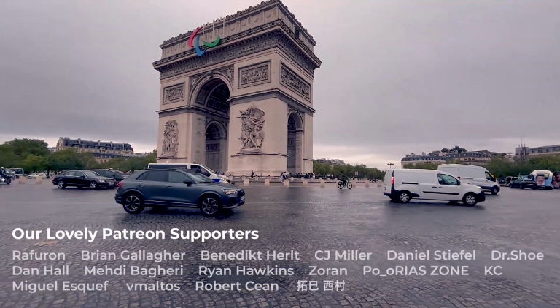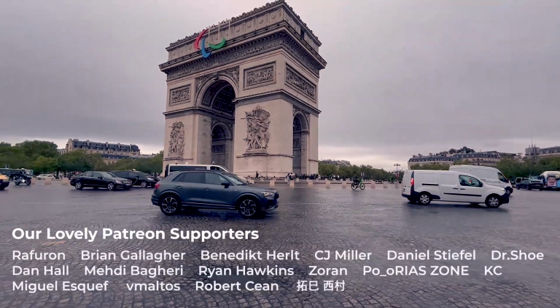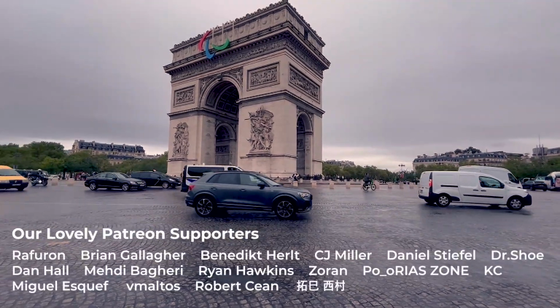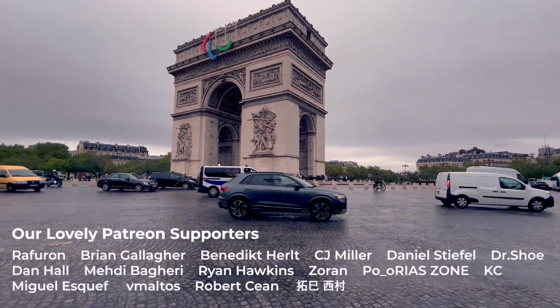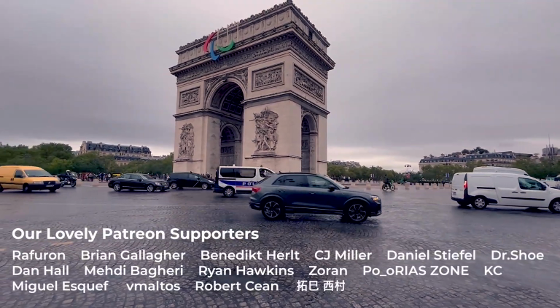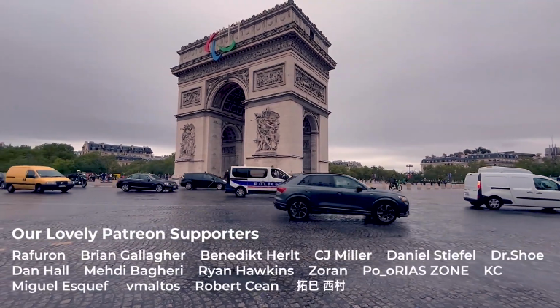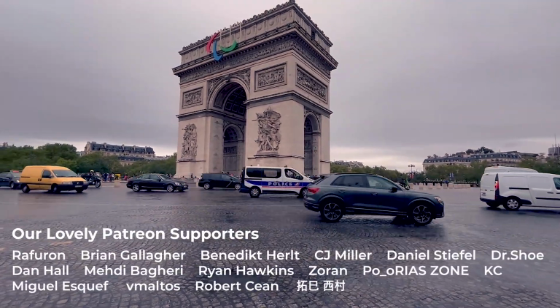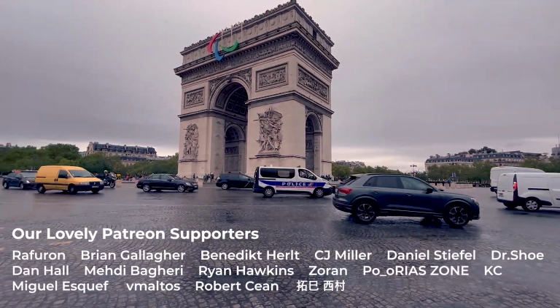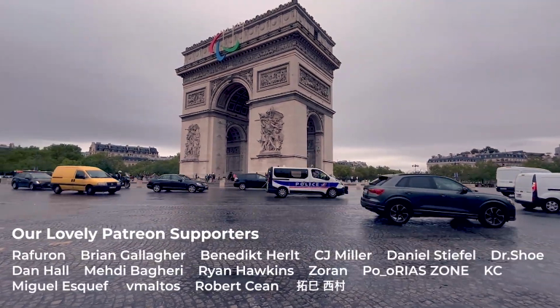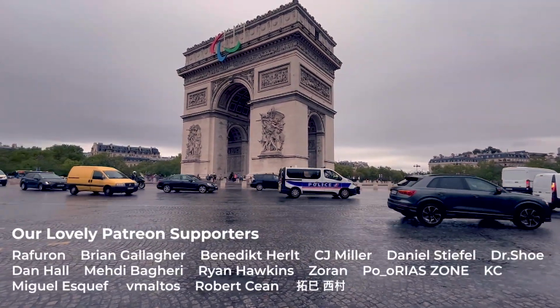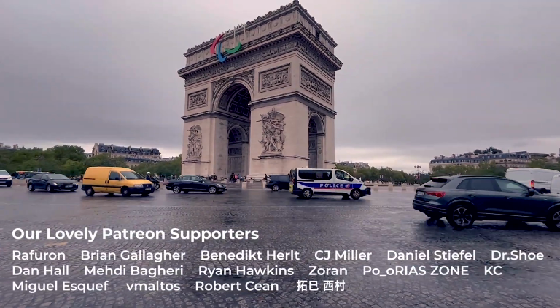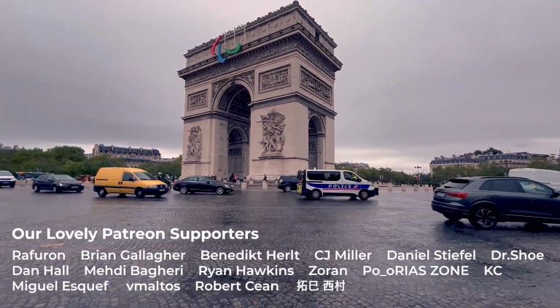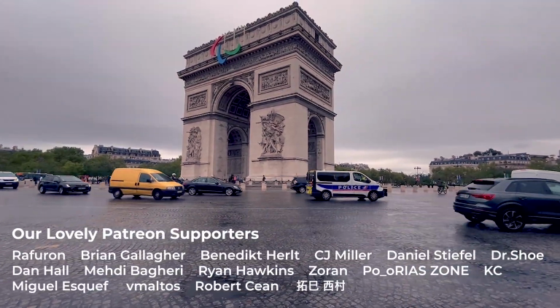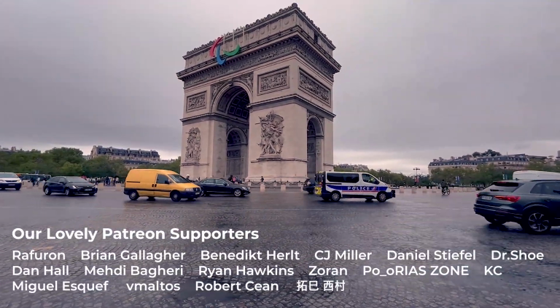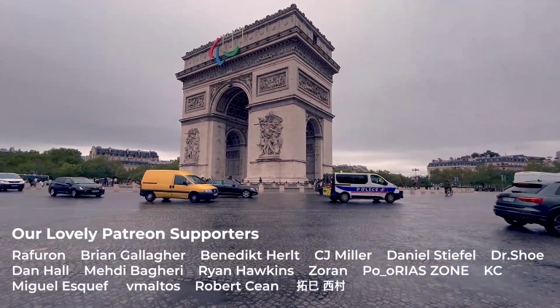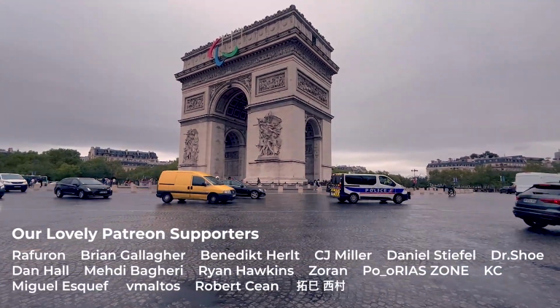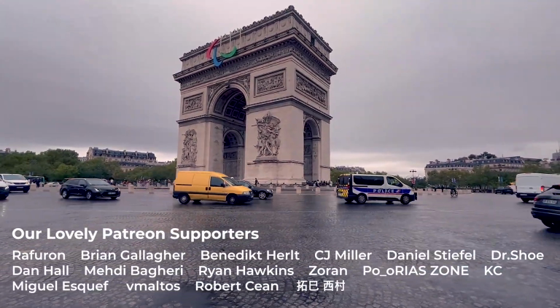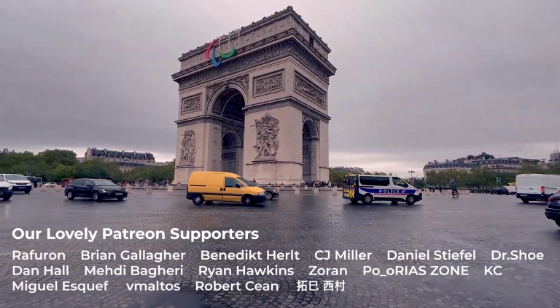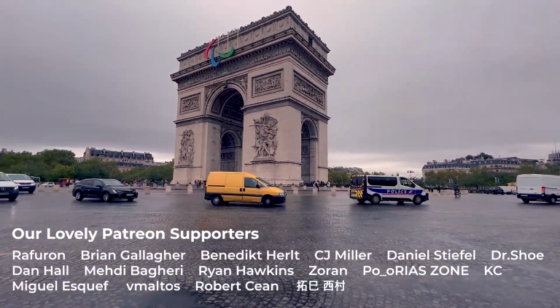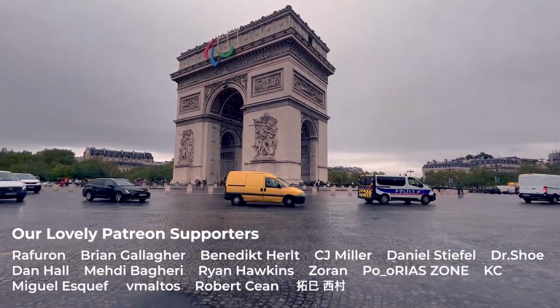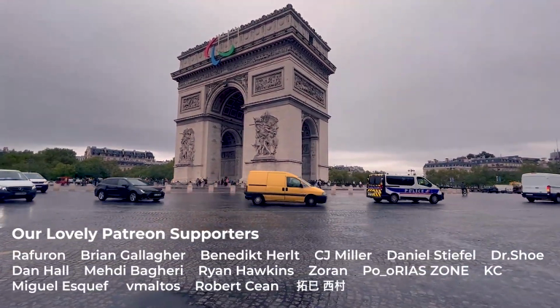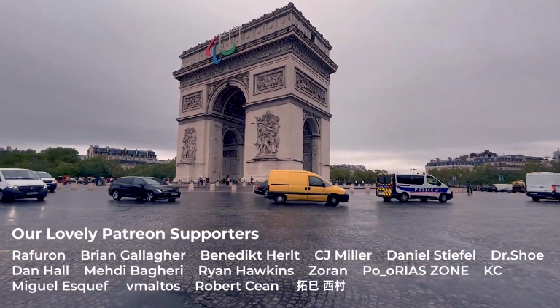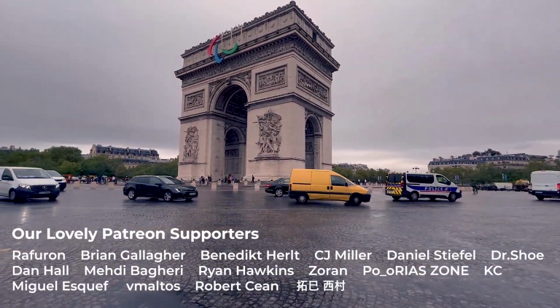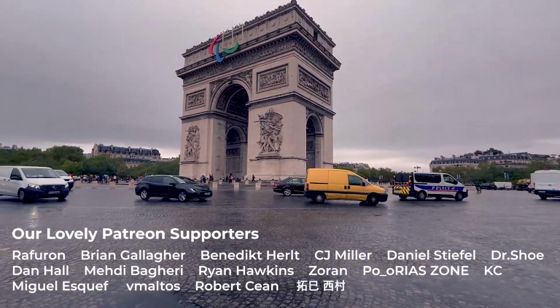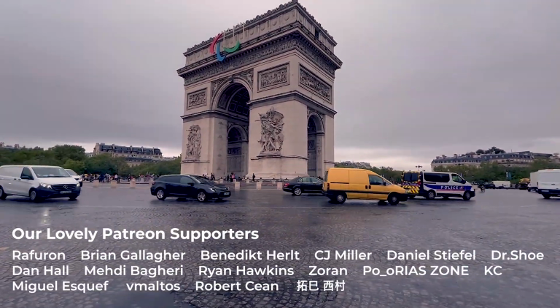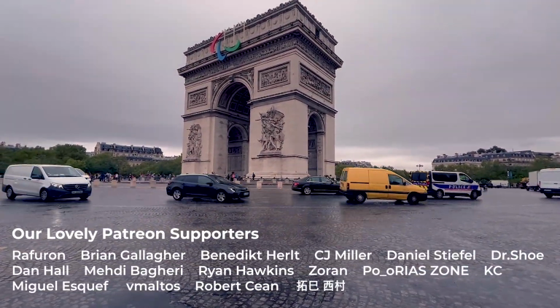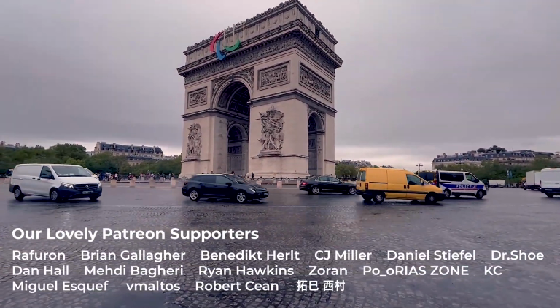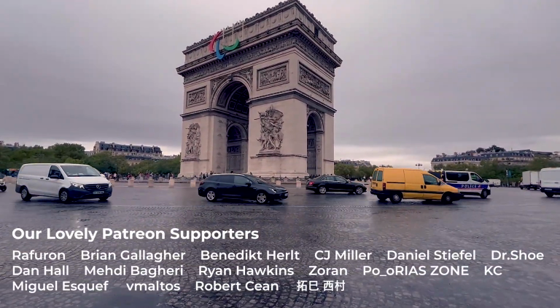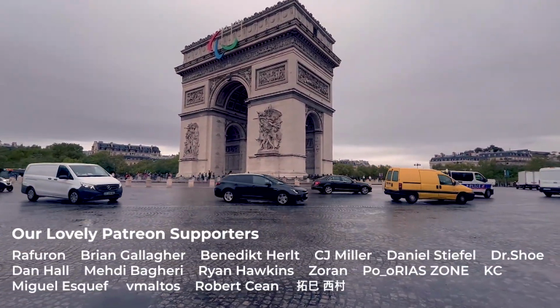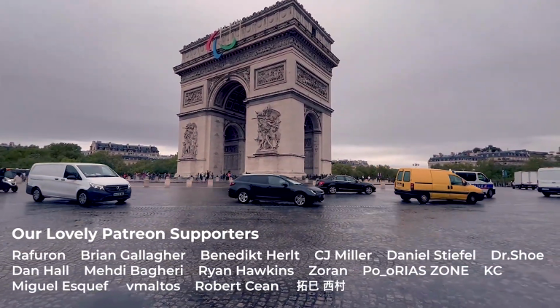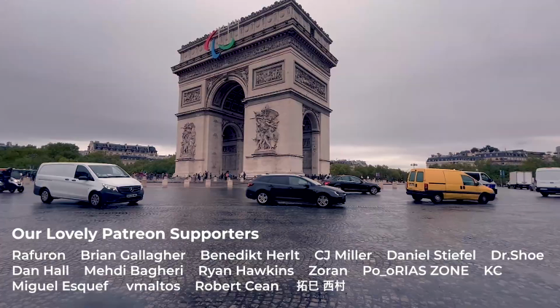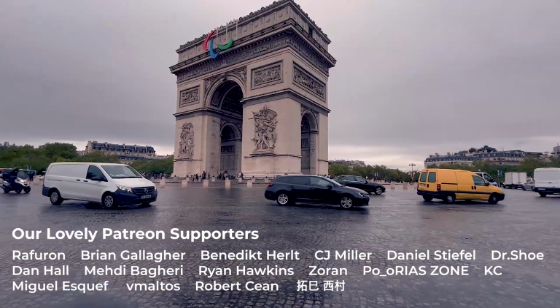Thank you for watching the video to the end. I hope to see you all in the next one.